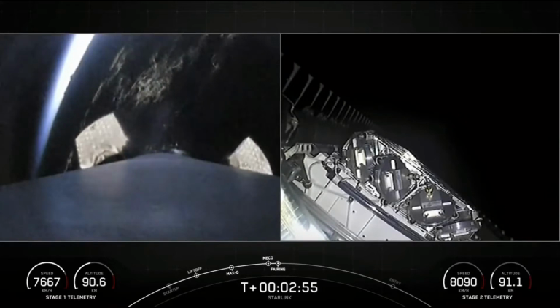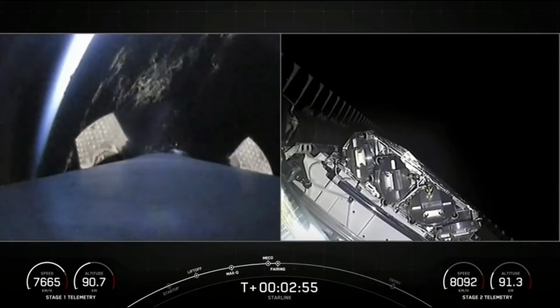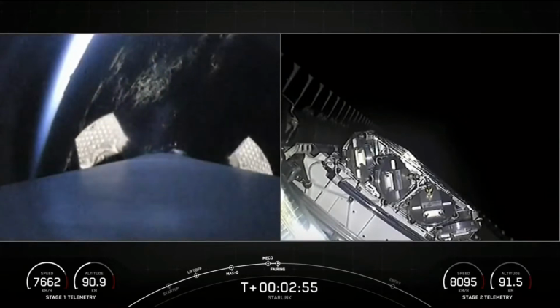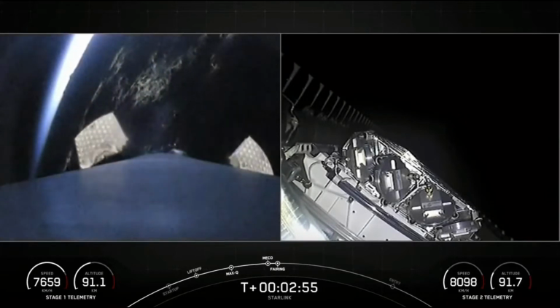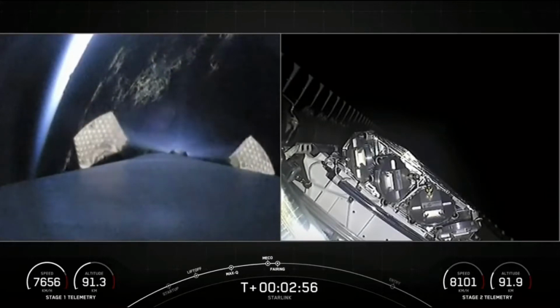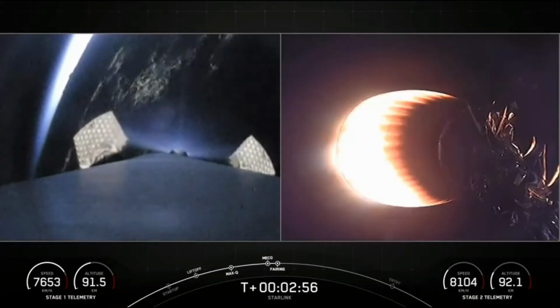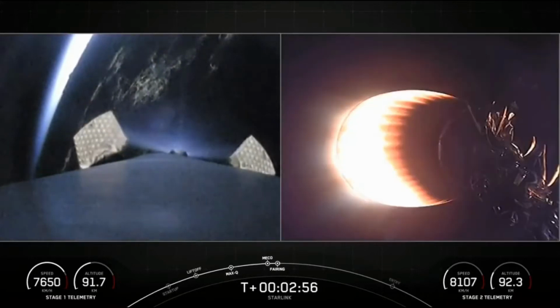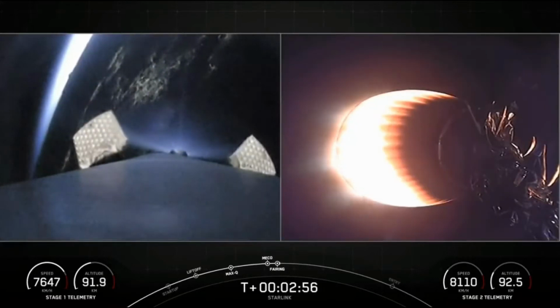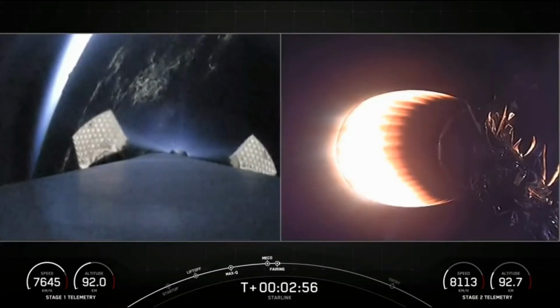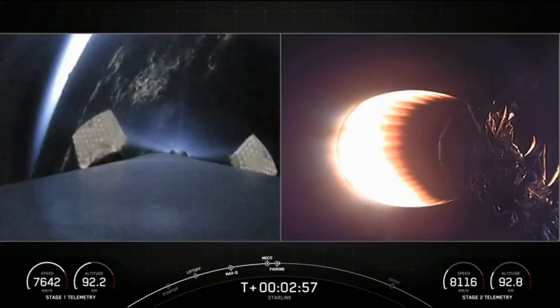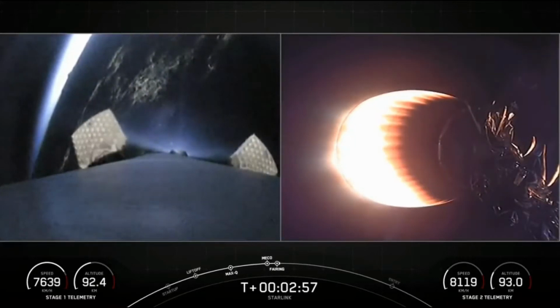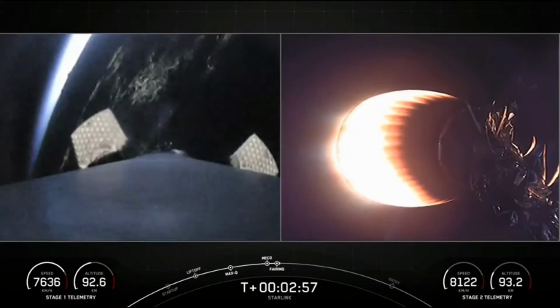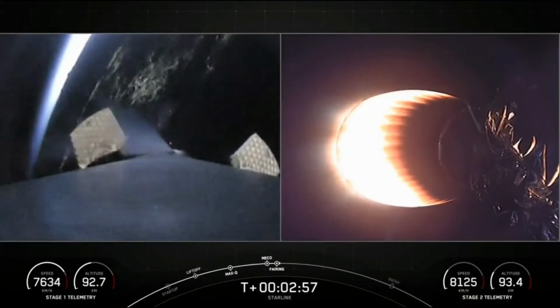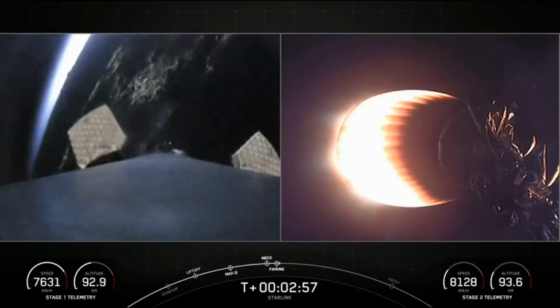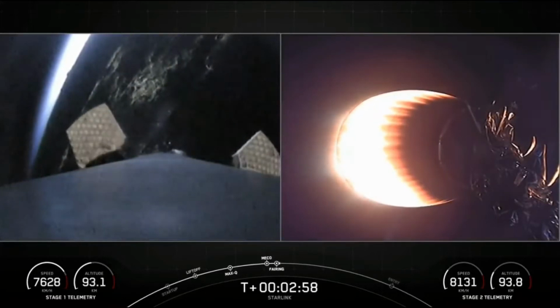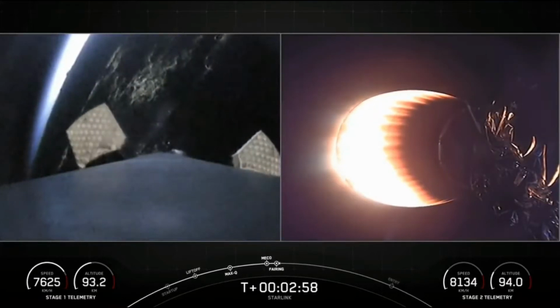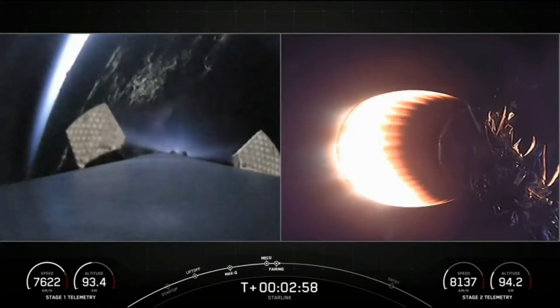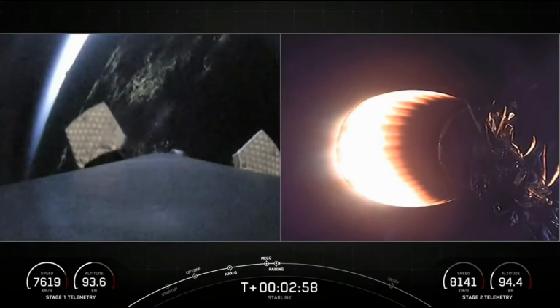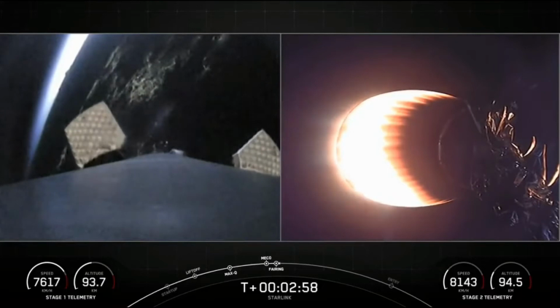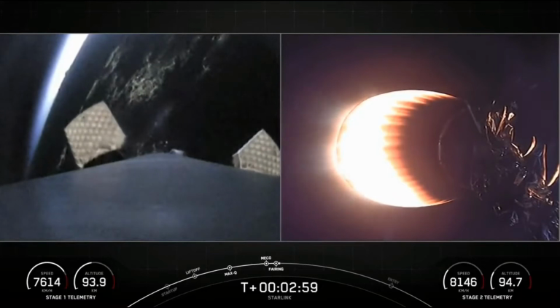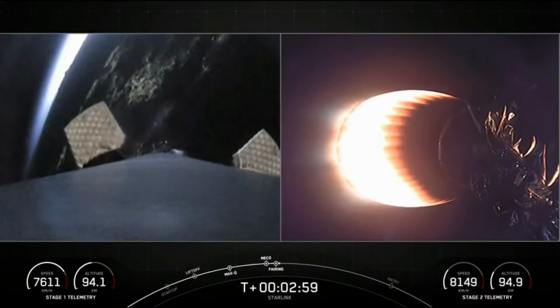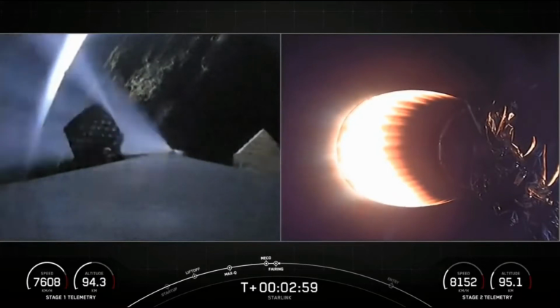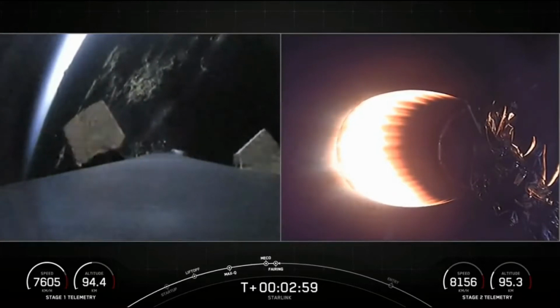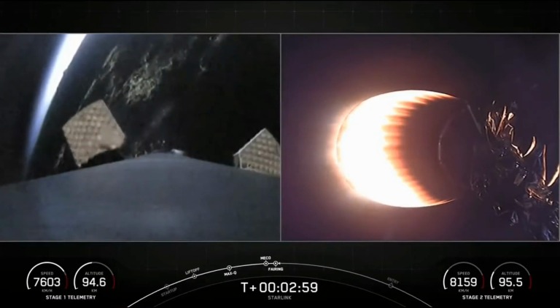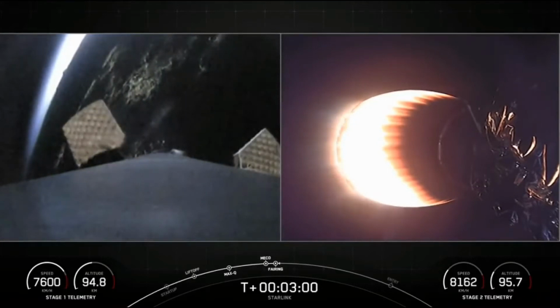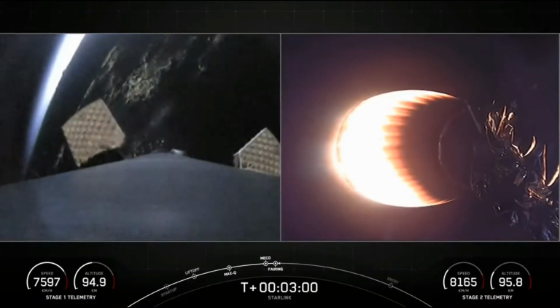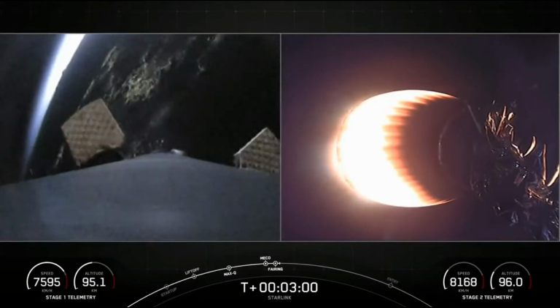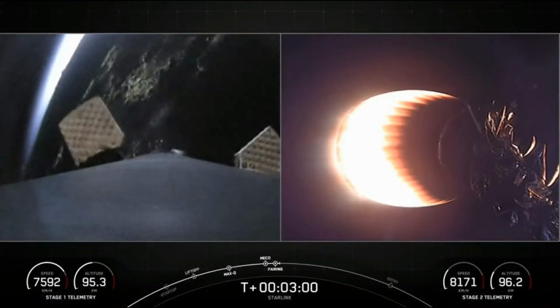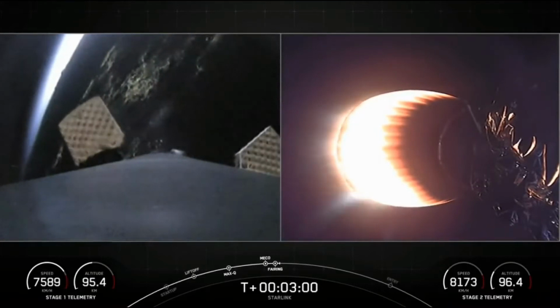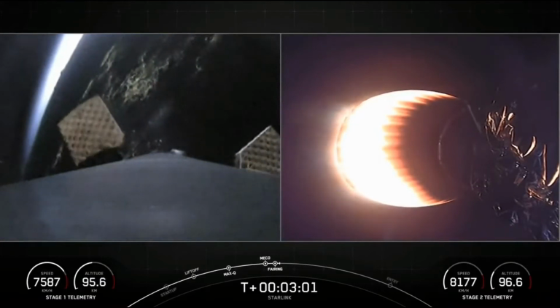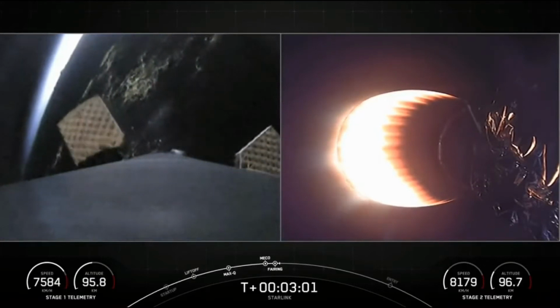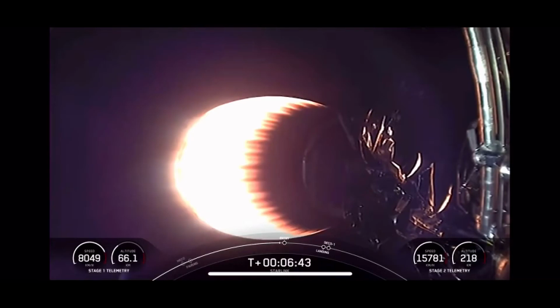And there we had main engine cut off 1, stage separation, and second engine start up 1.